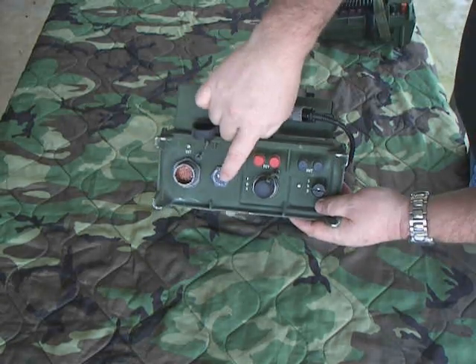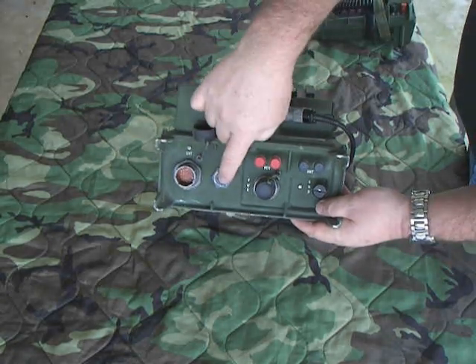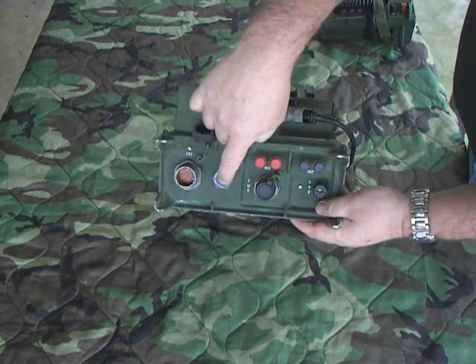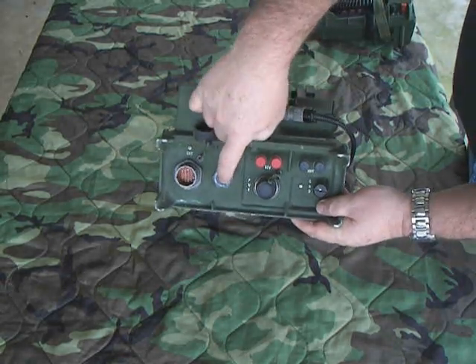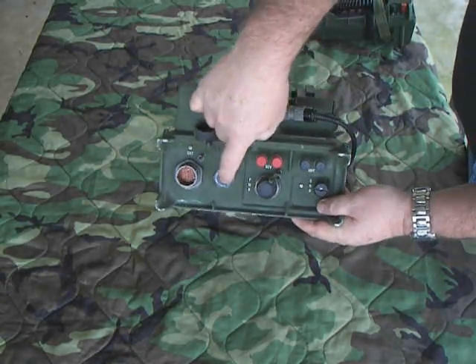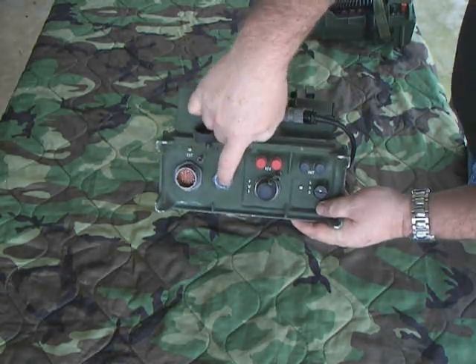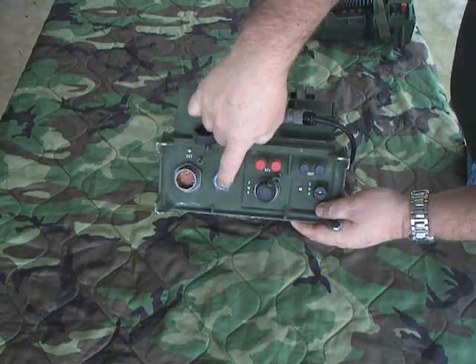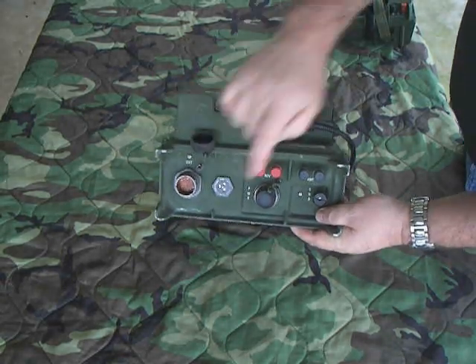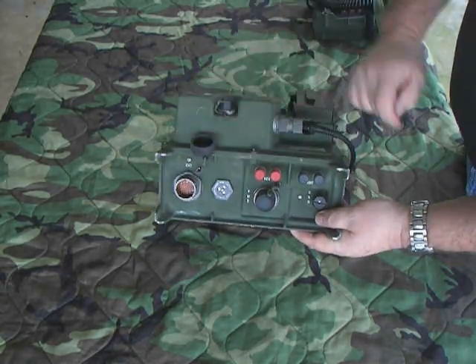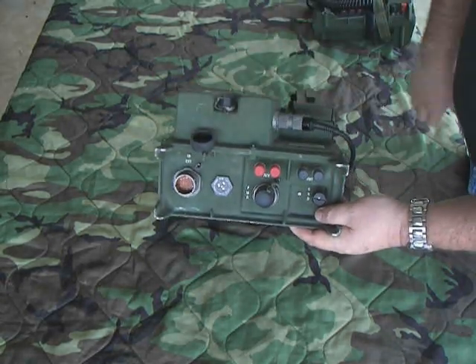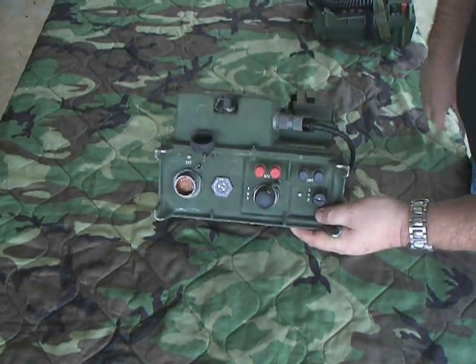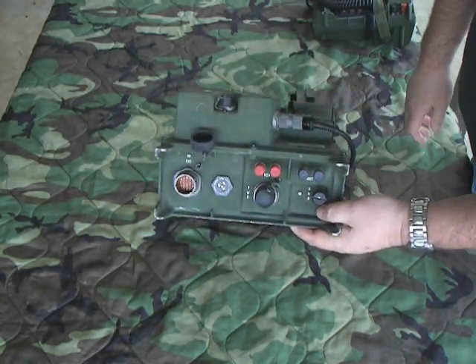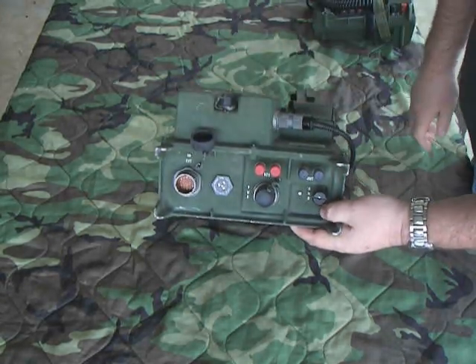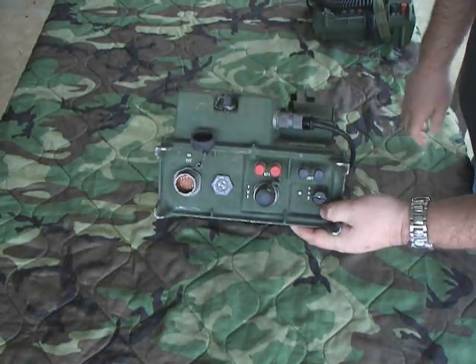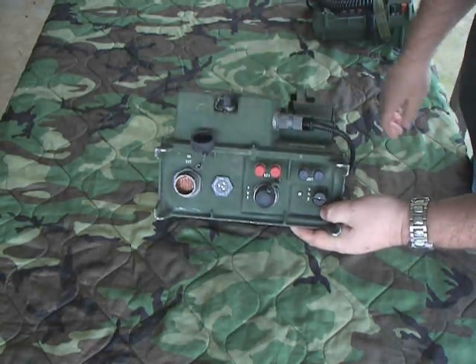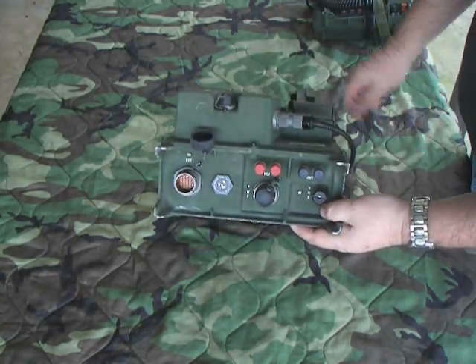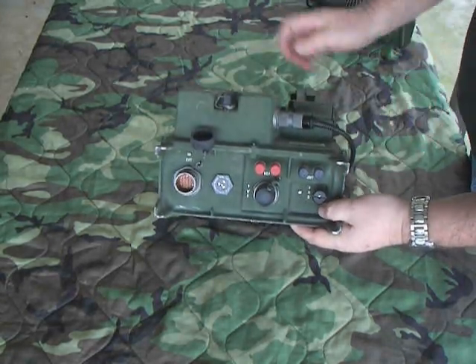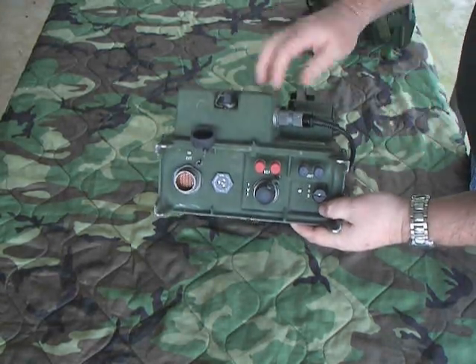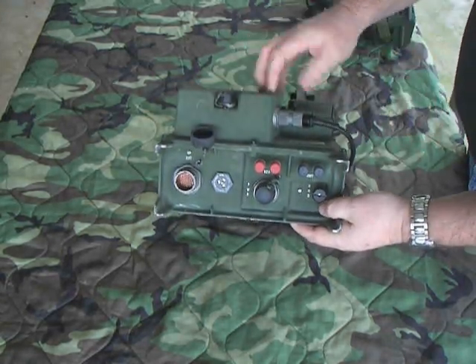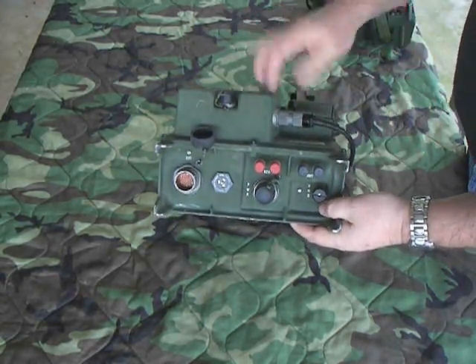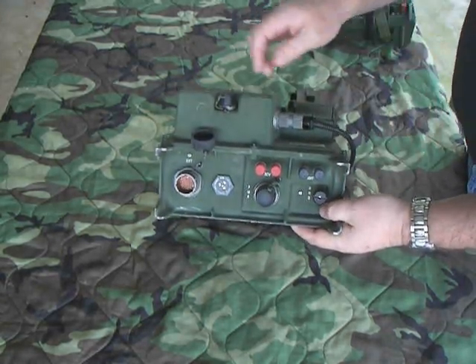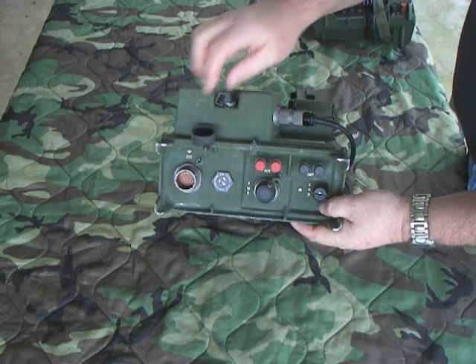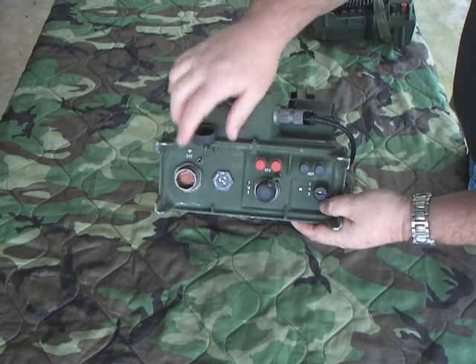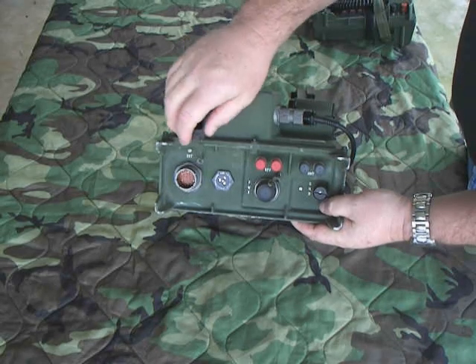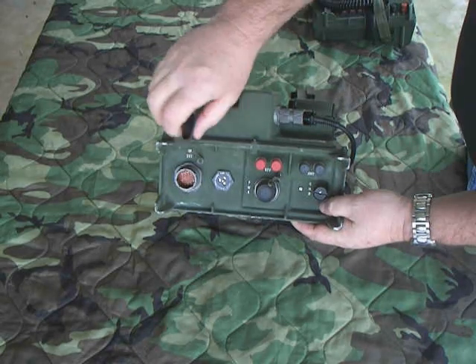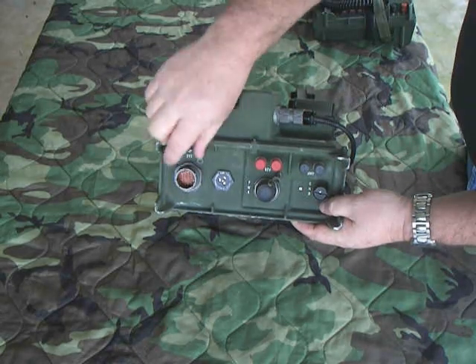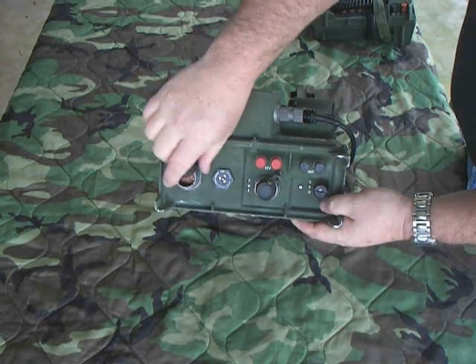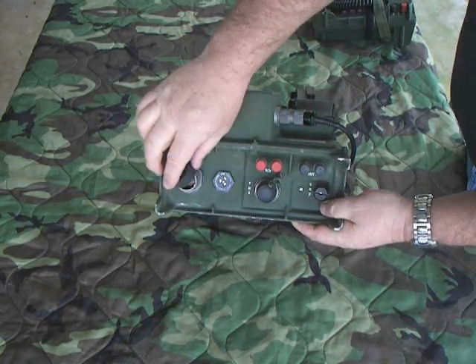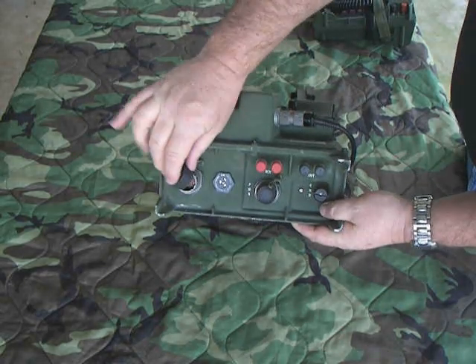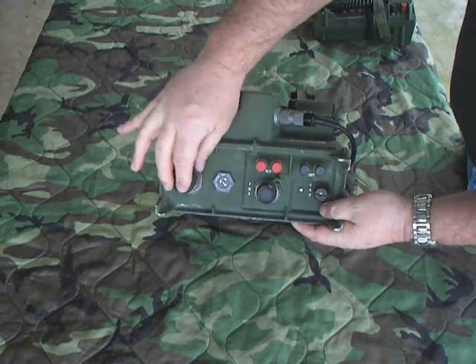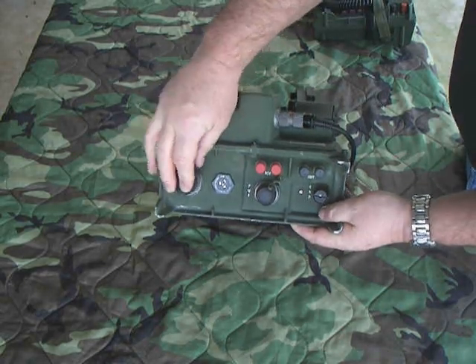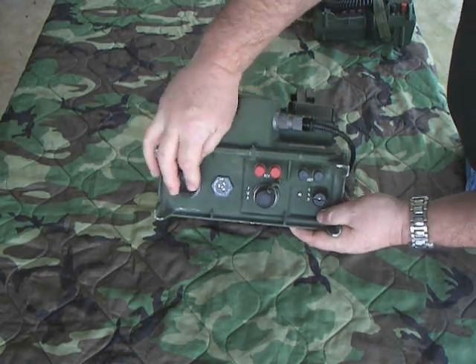There's a little breather port right there to keep the air pressure right. These were pretty well pressurized and sealed.